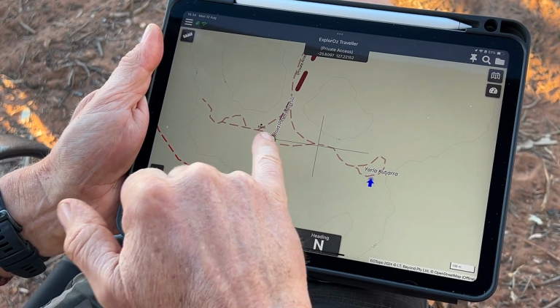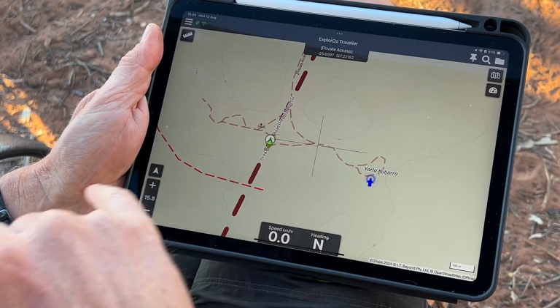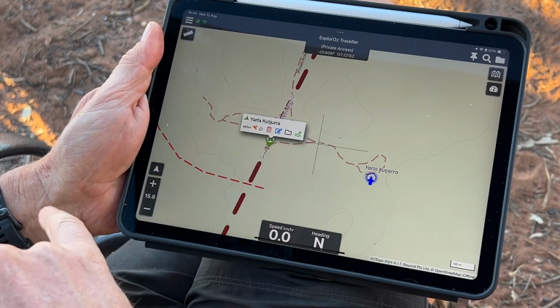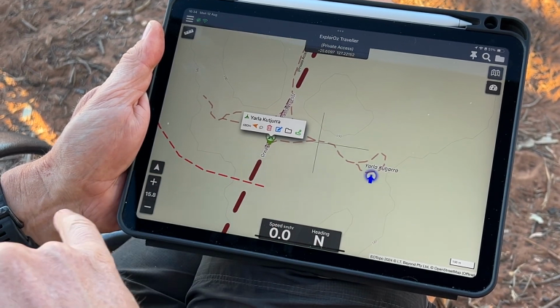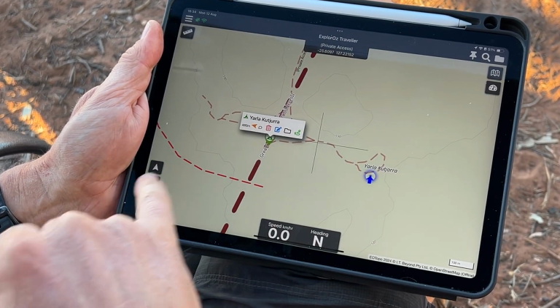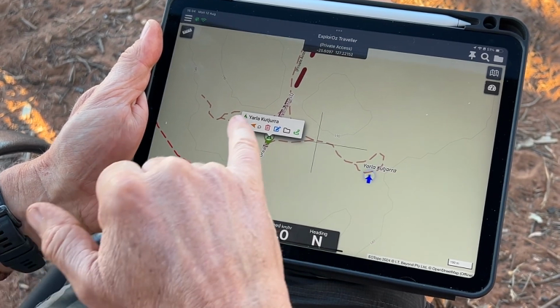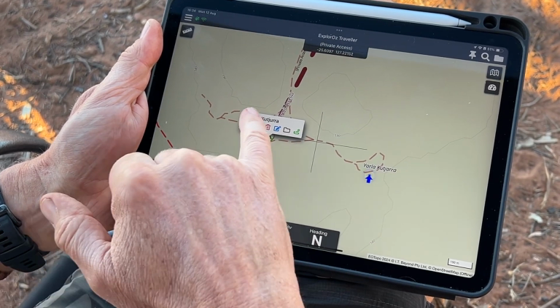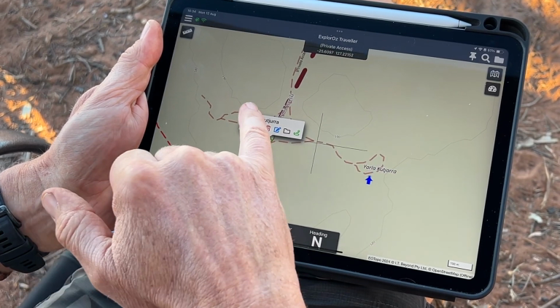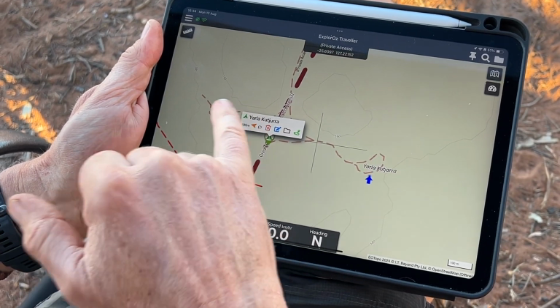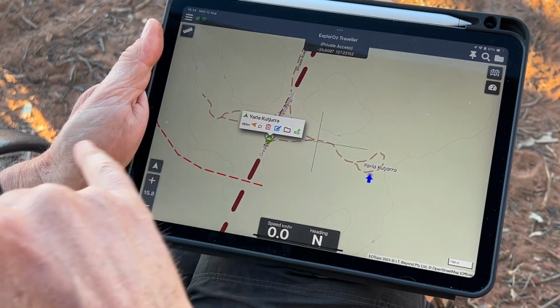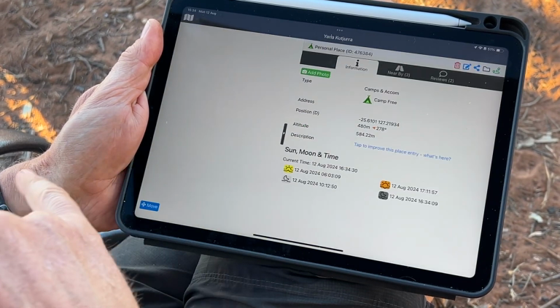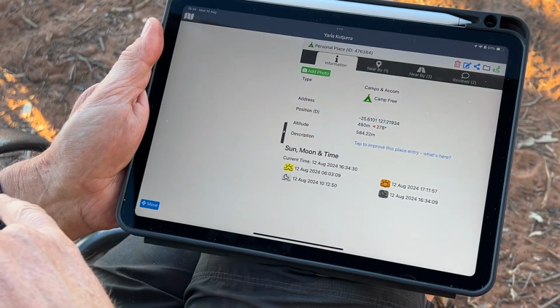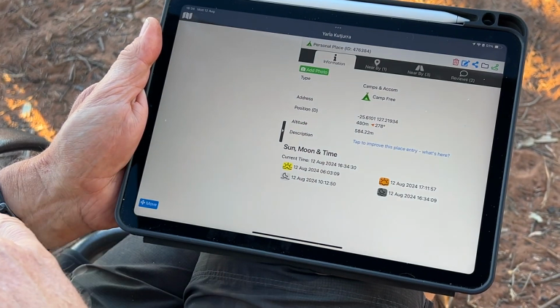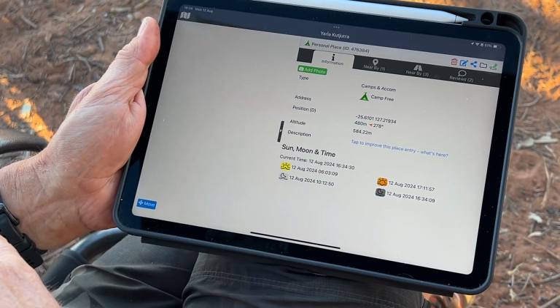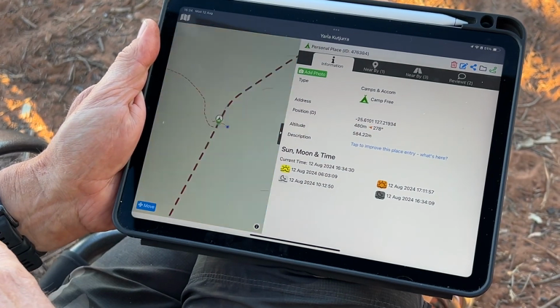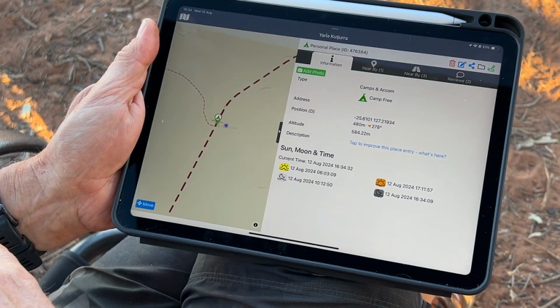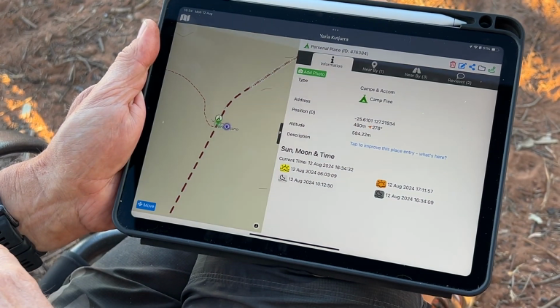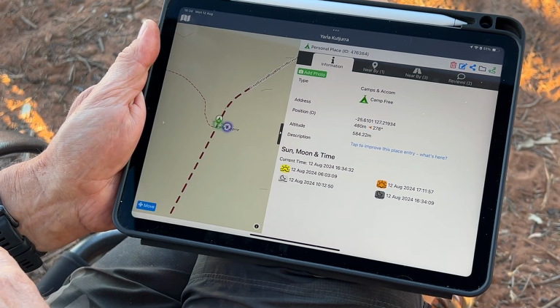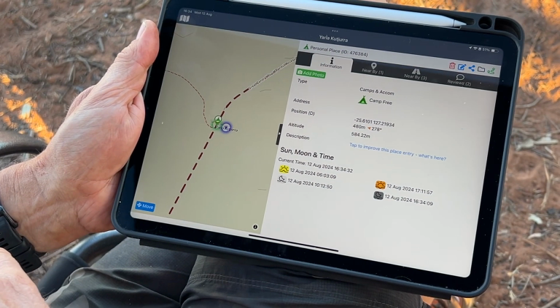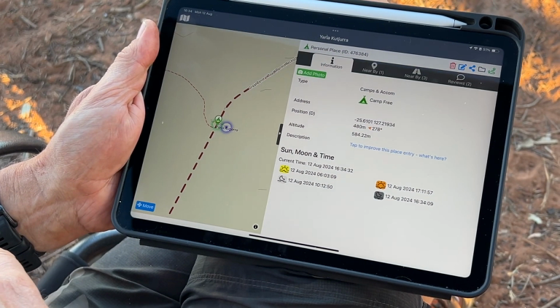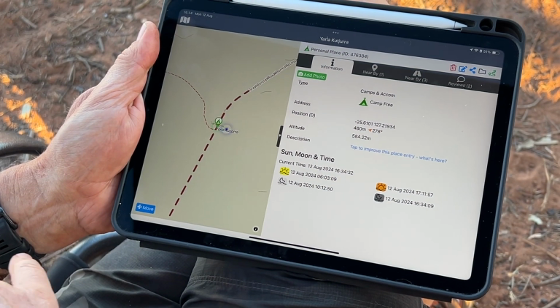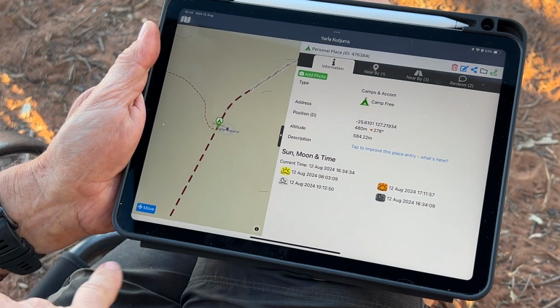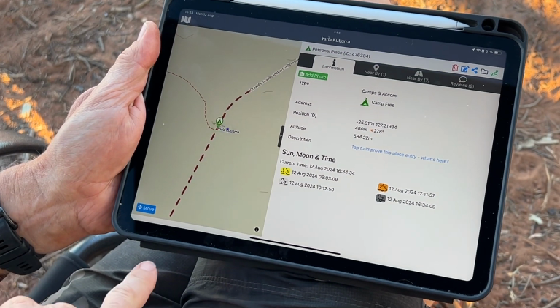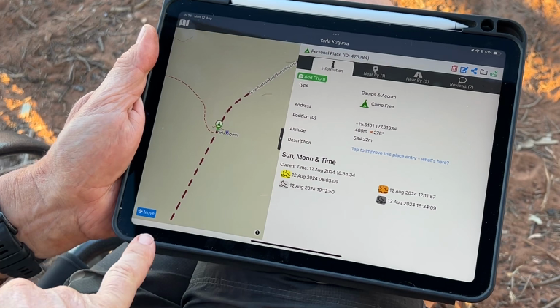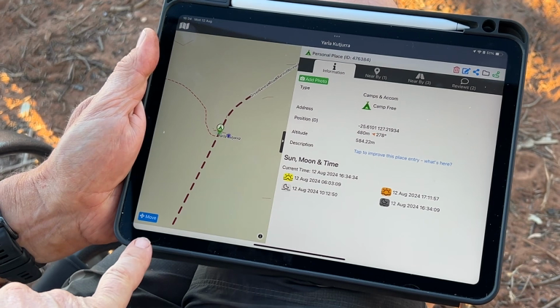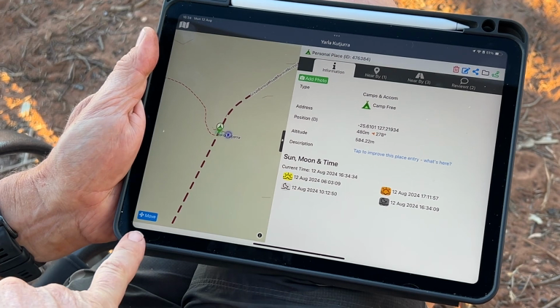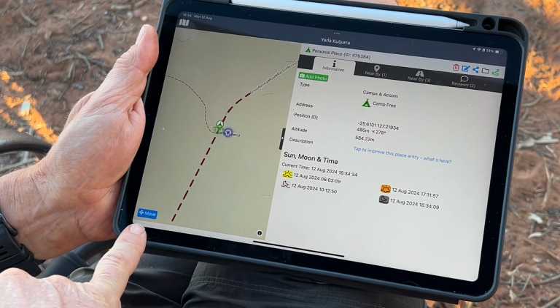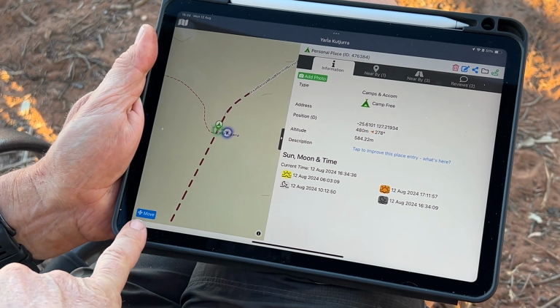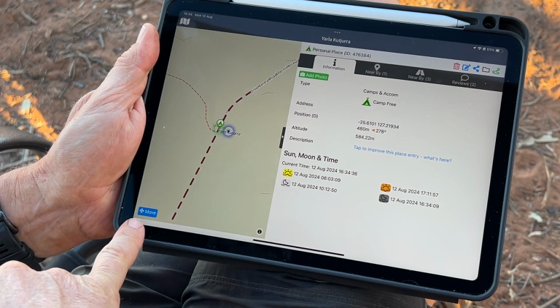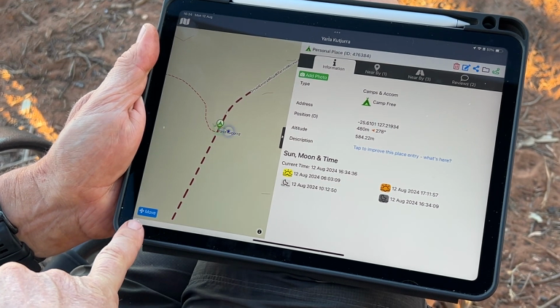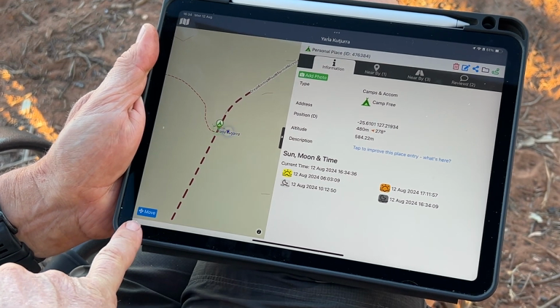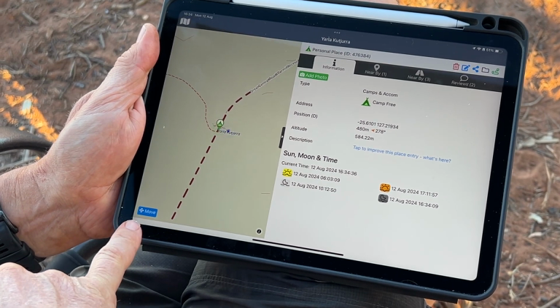So if we open up the camp, or we open up the place itself, we see this little move button.